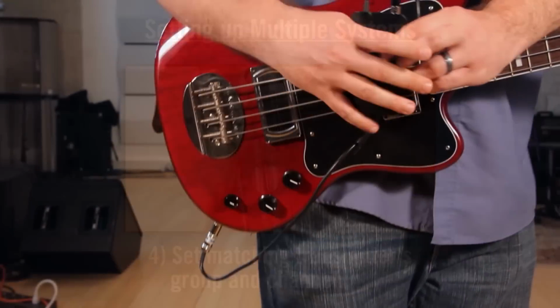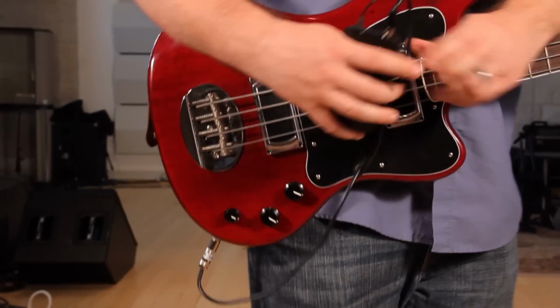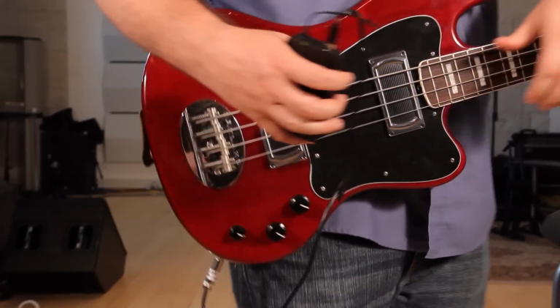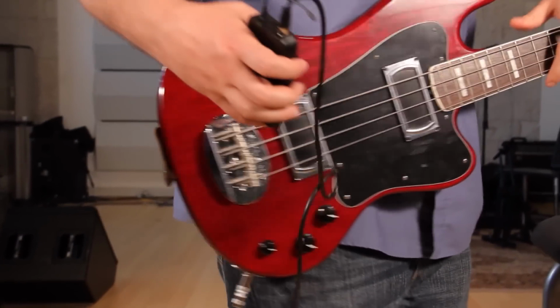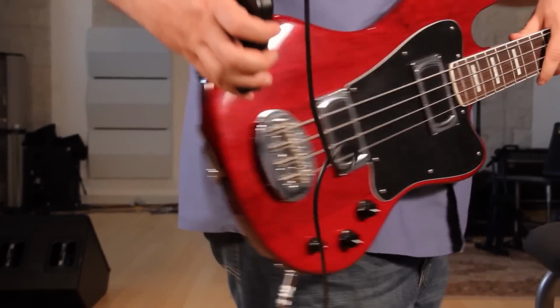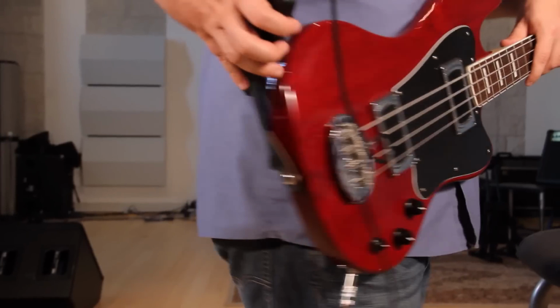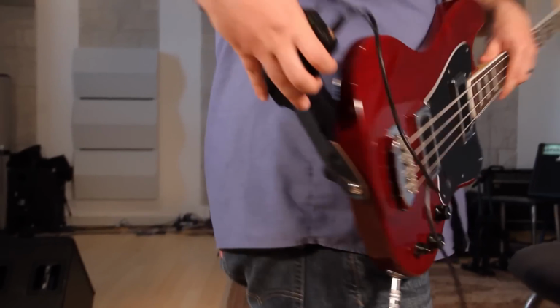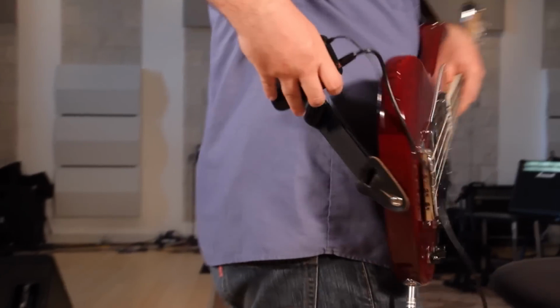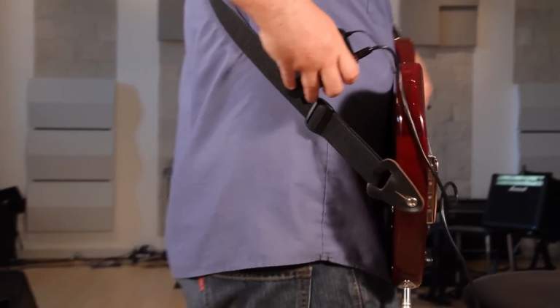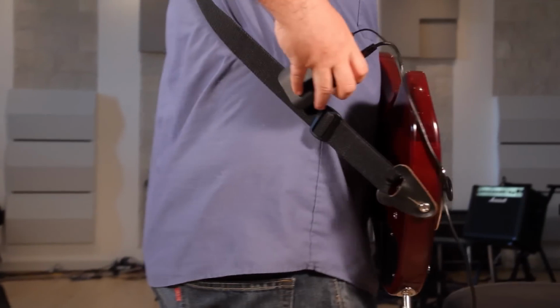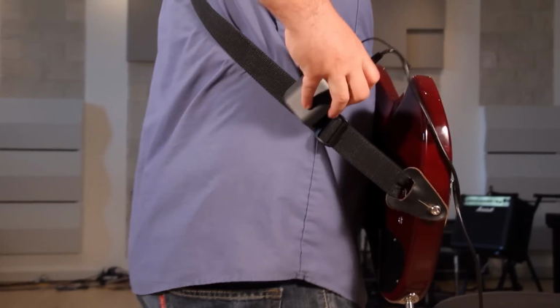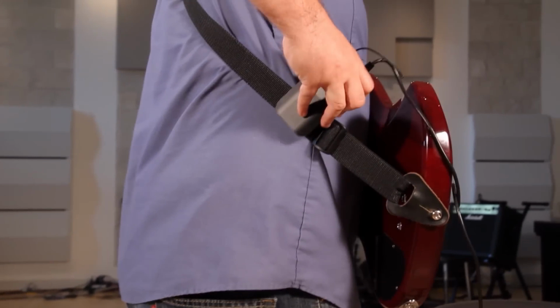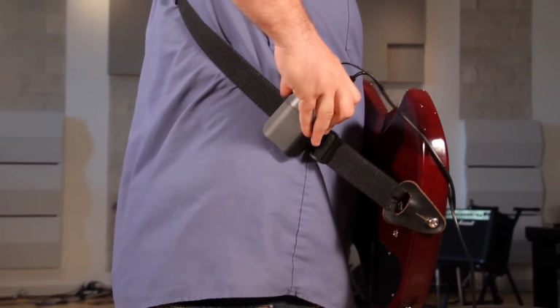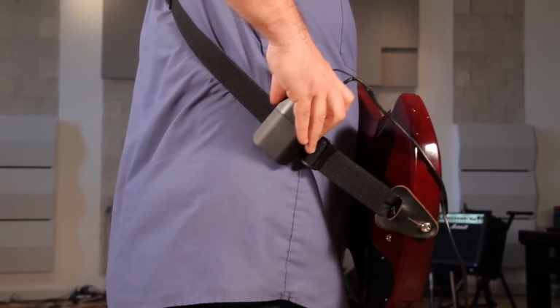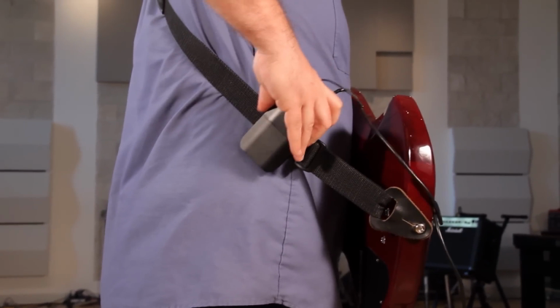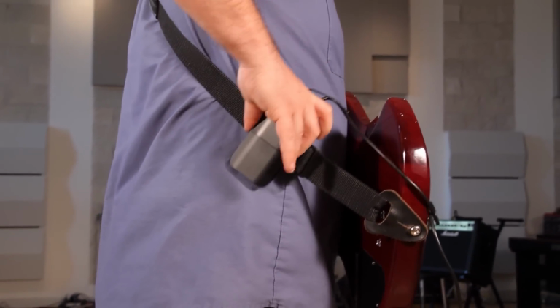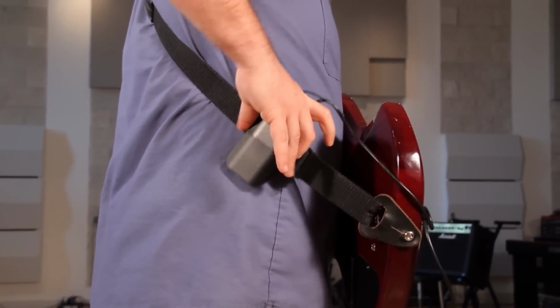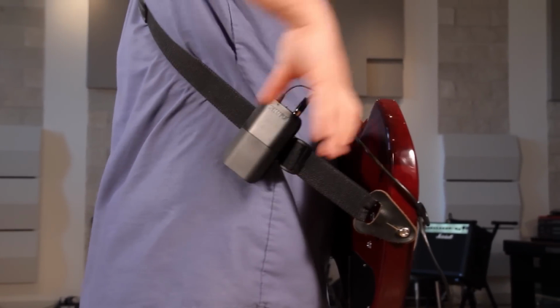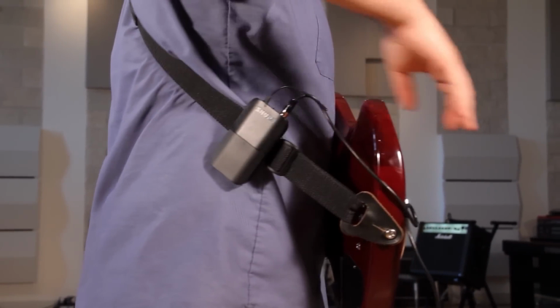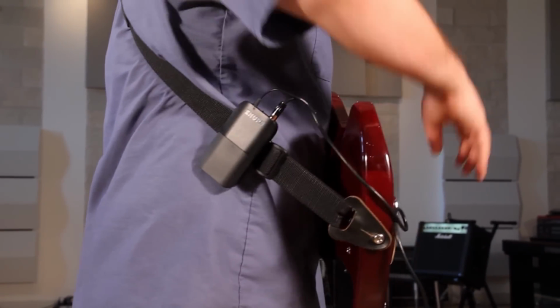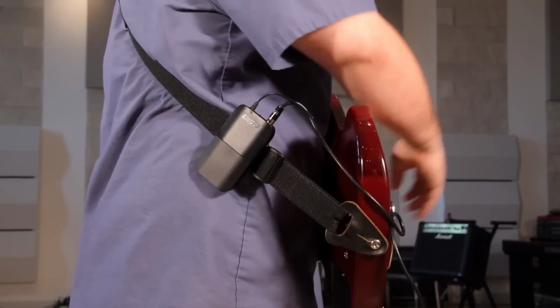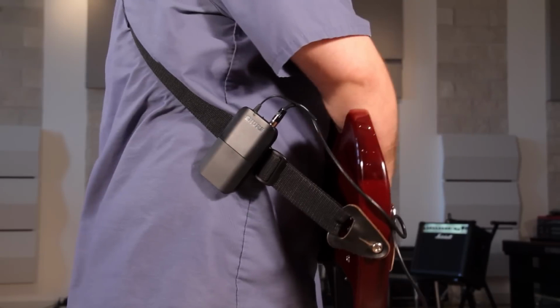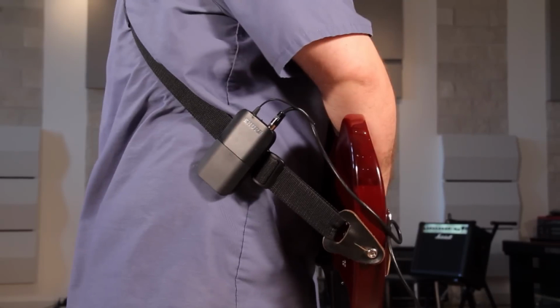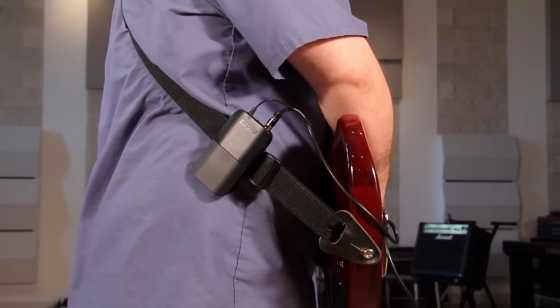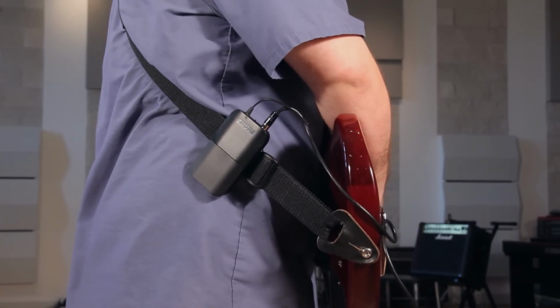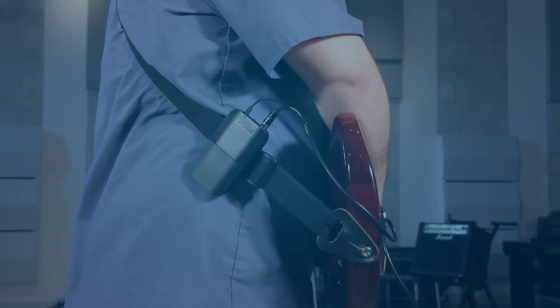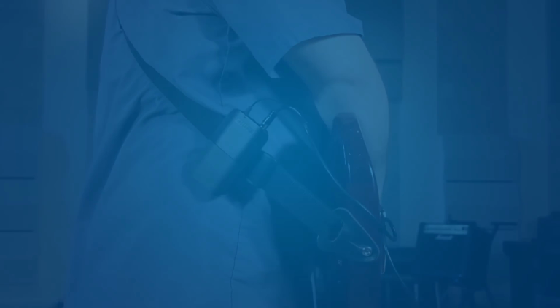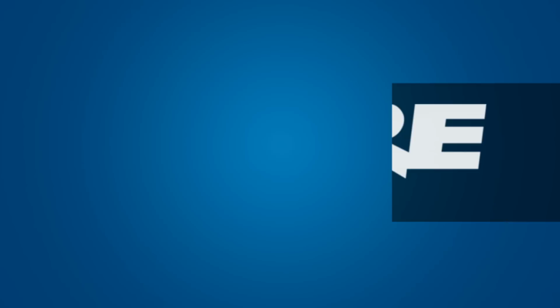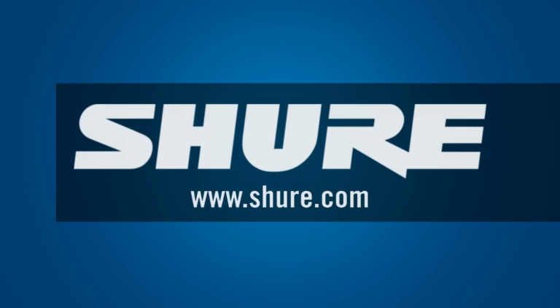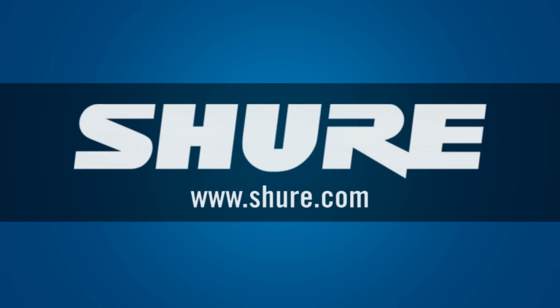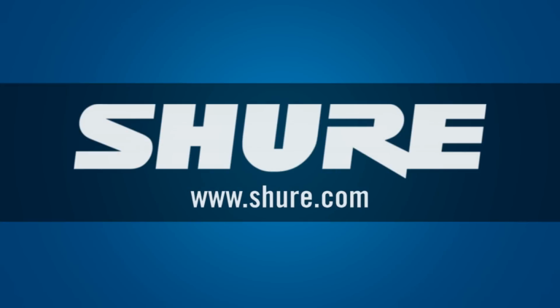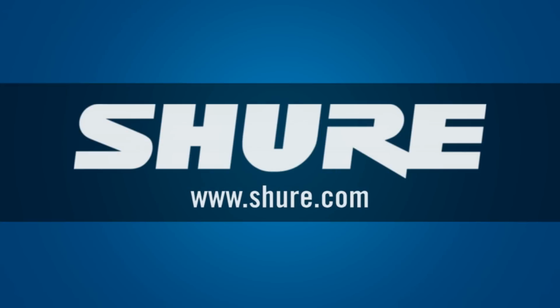A BLX system properly set to a clear frequency will deliver quality sound that you can be confident in.